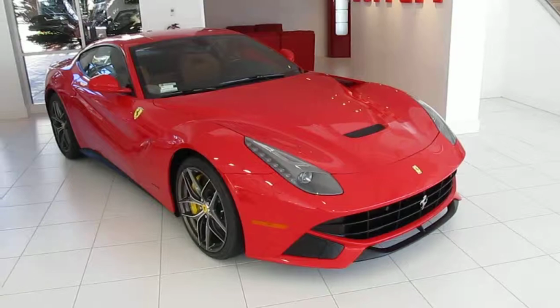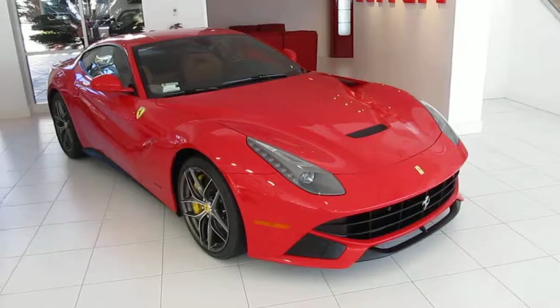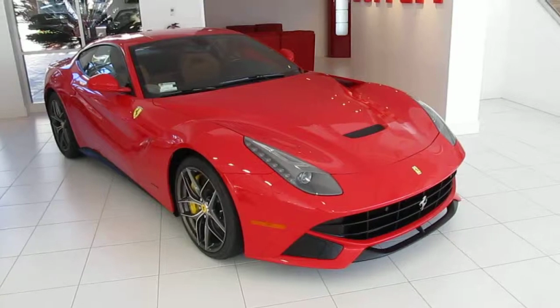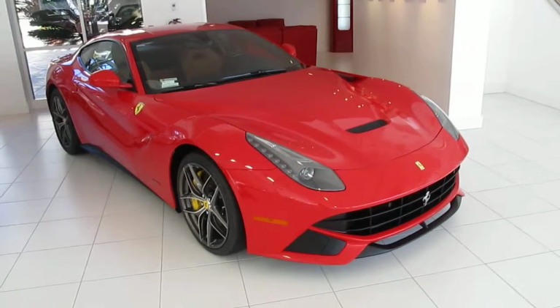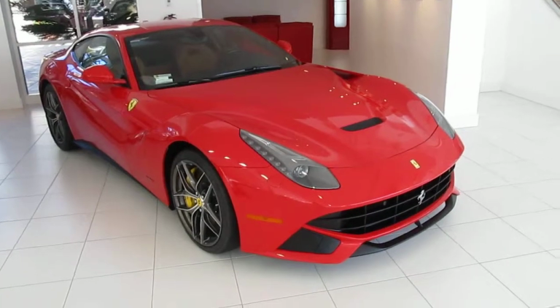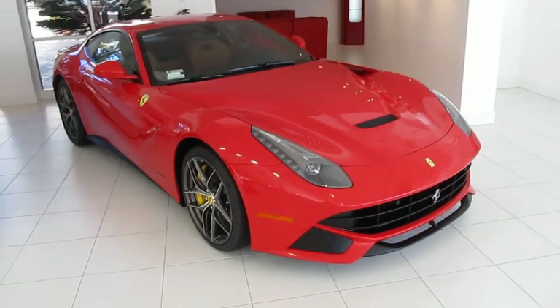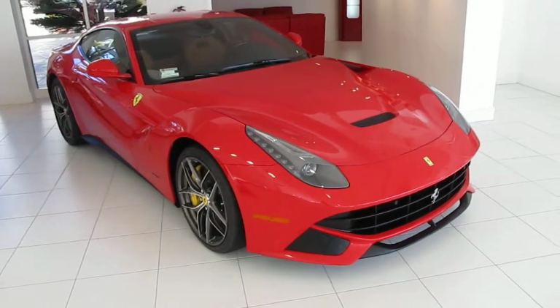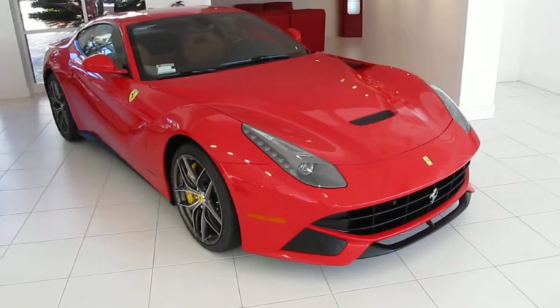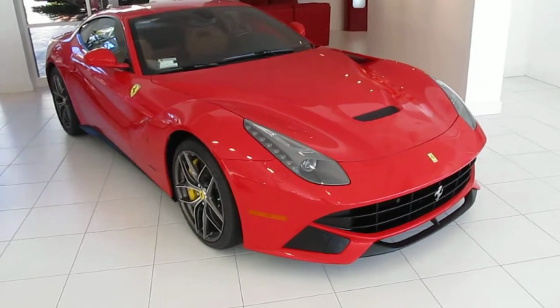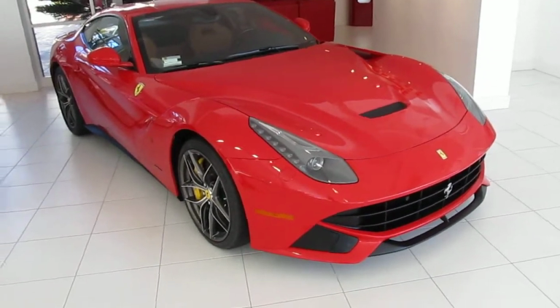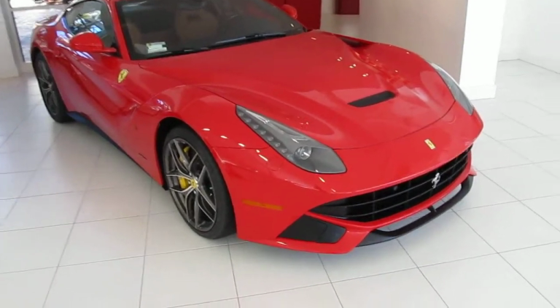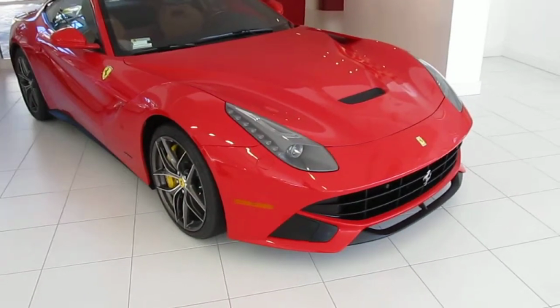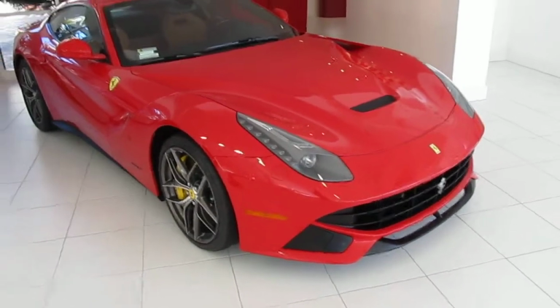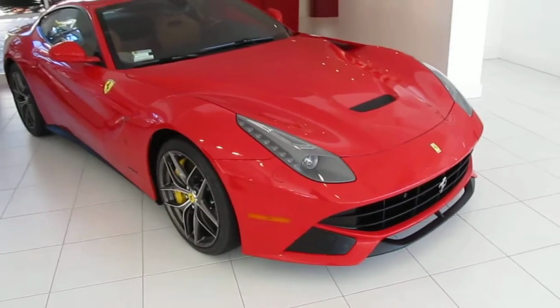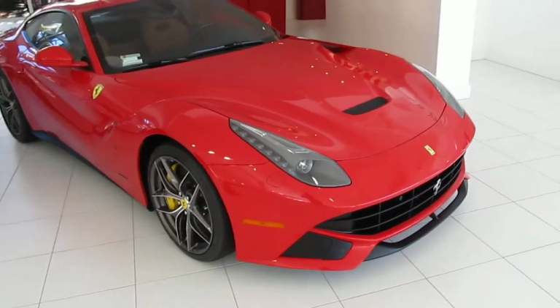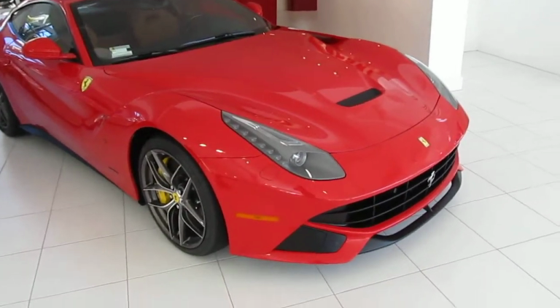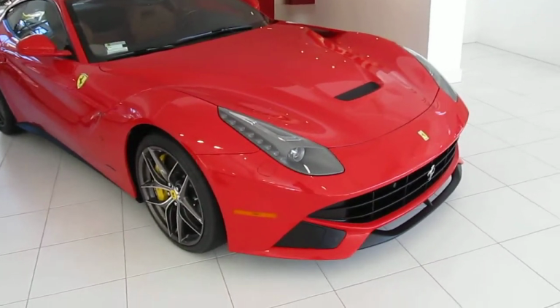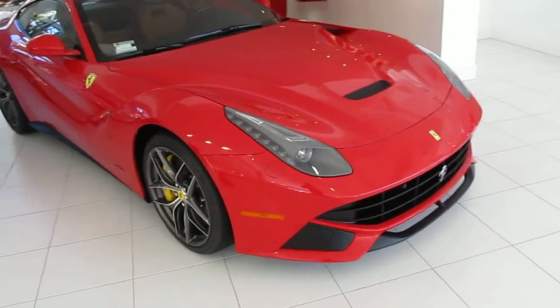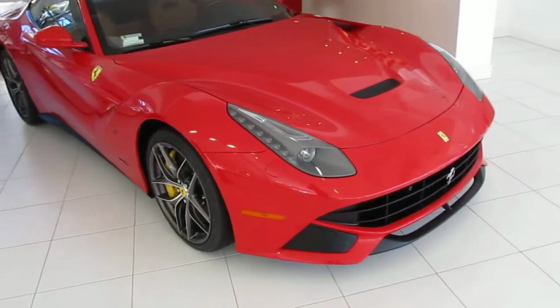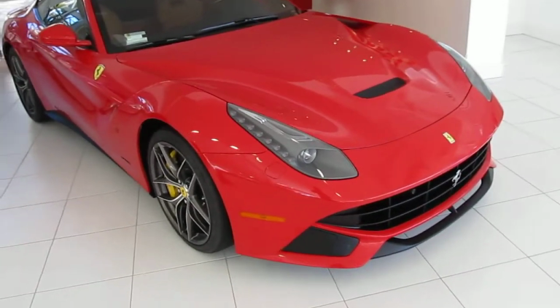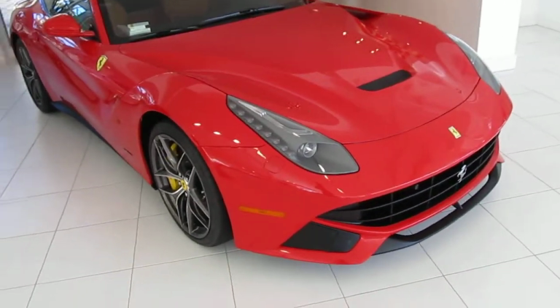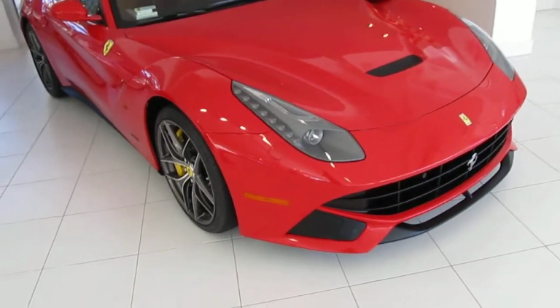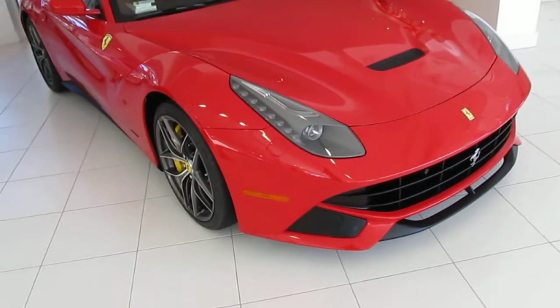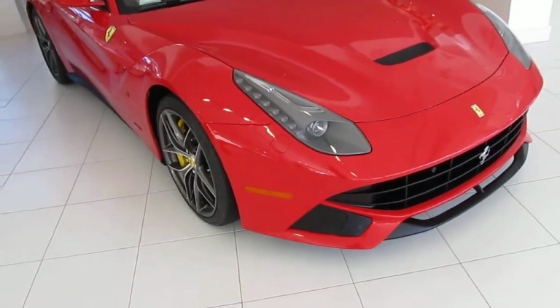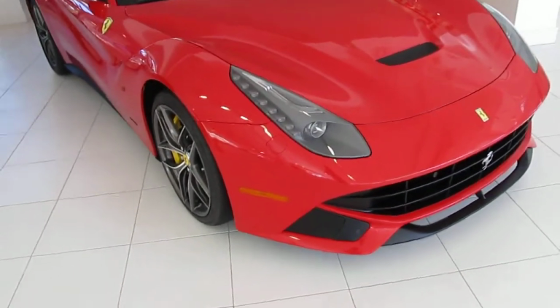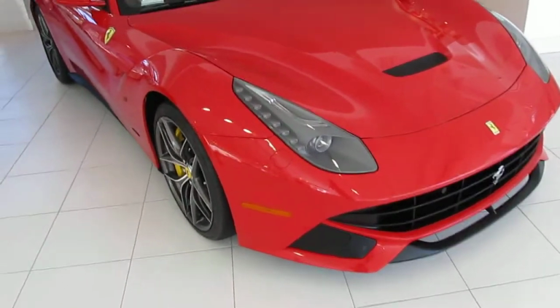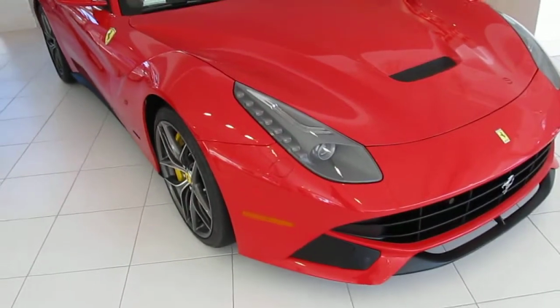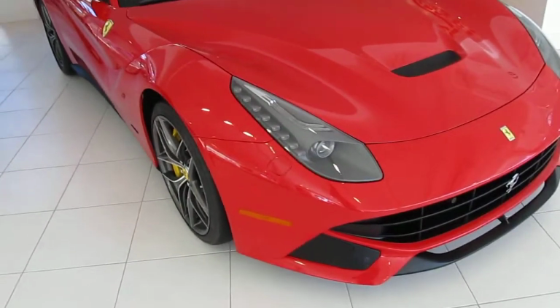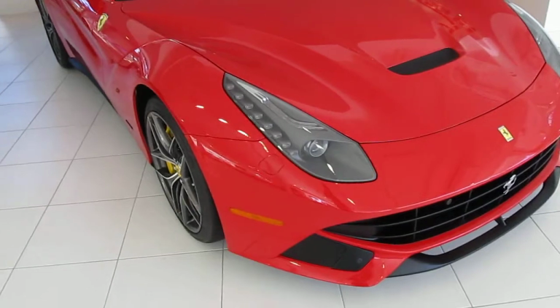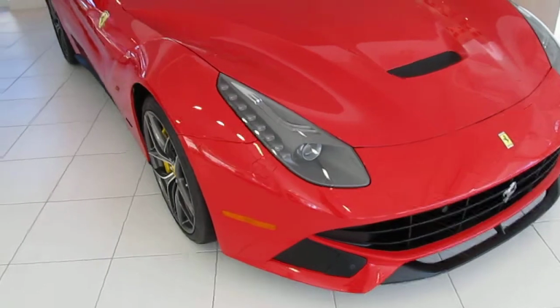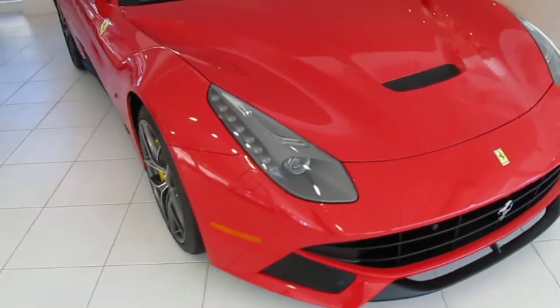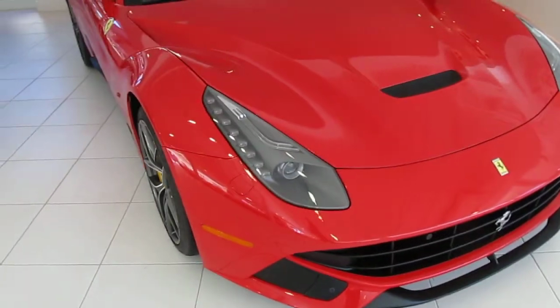Alright guys, here's a little treat for you. This is the Ferrari F12 Berlinetta, hanging out at Ferrari San Diego.